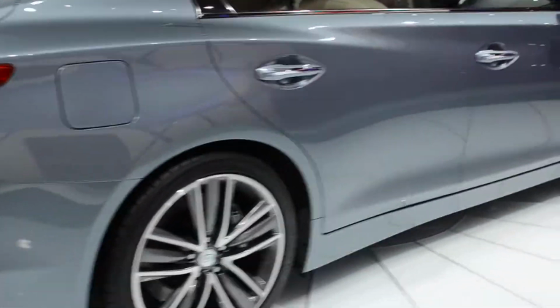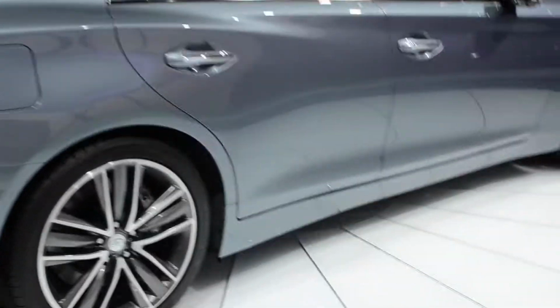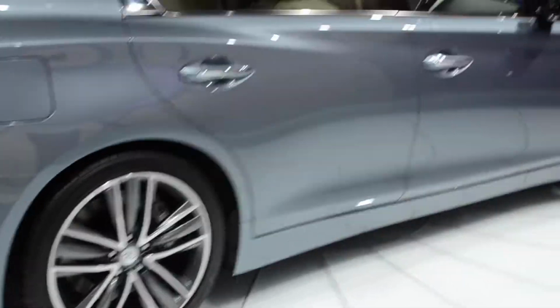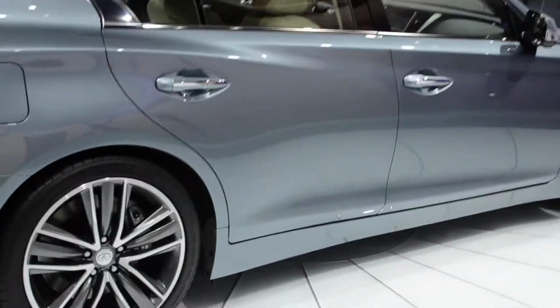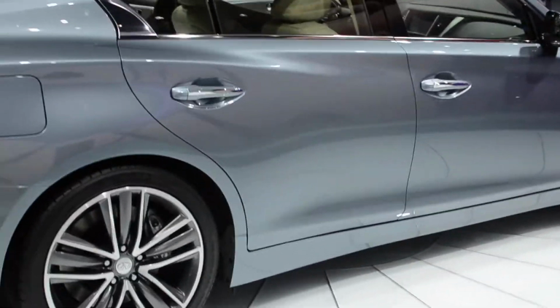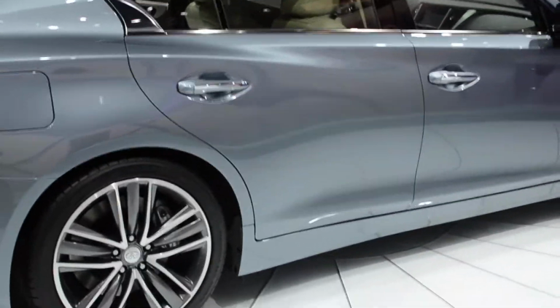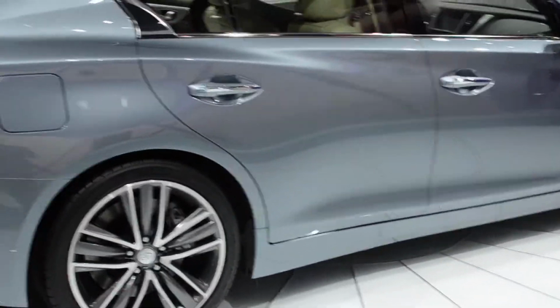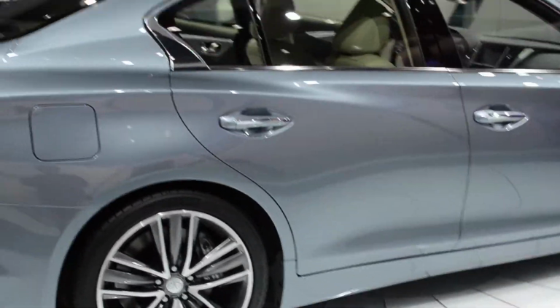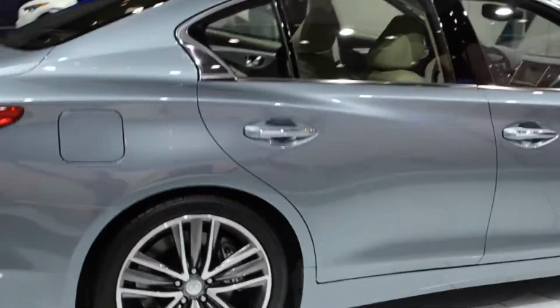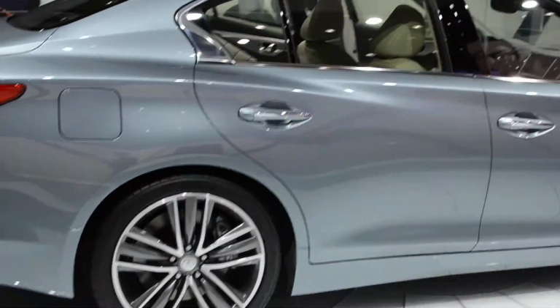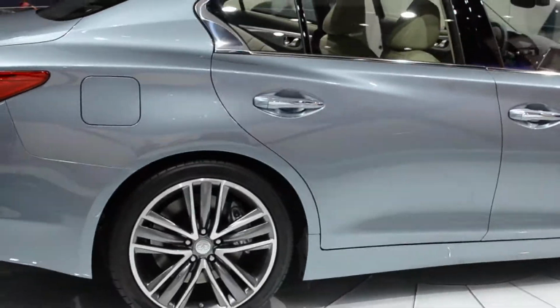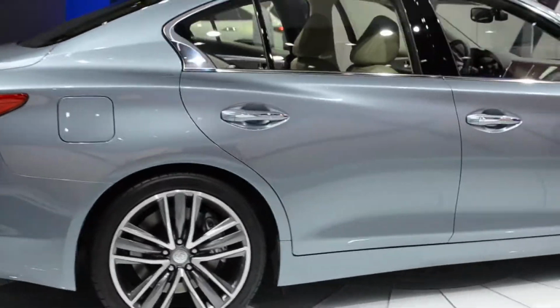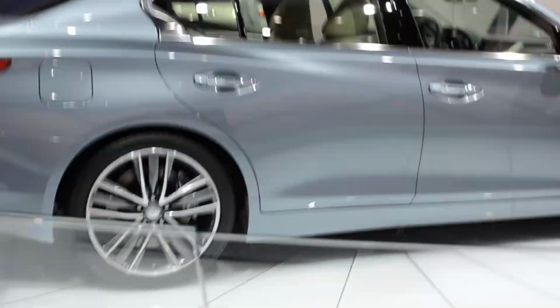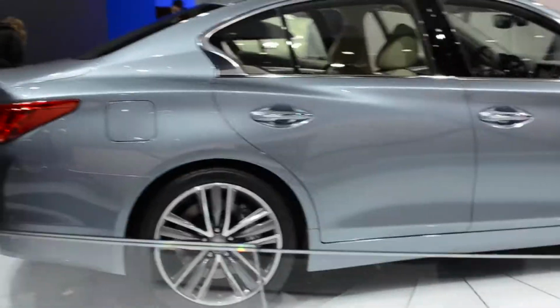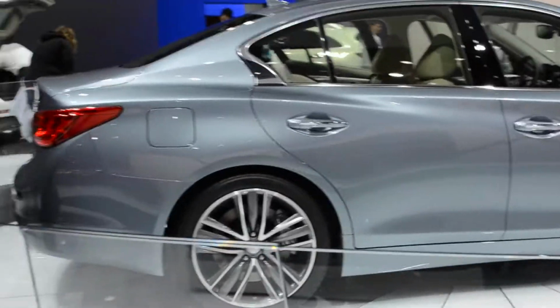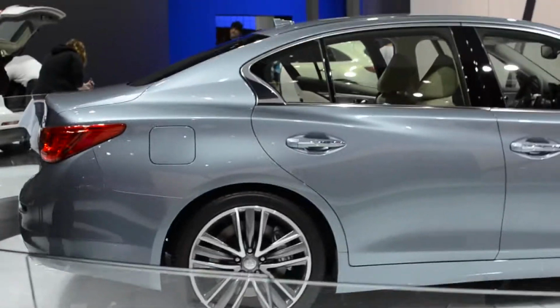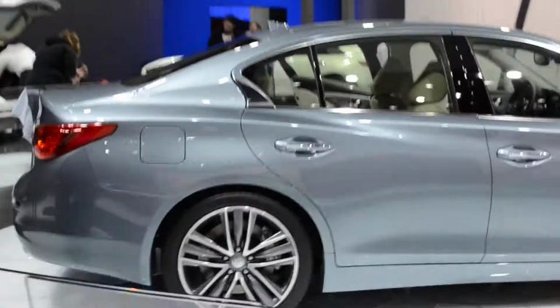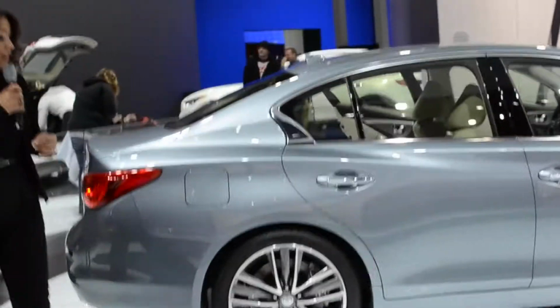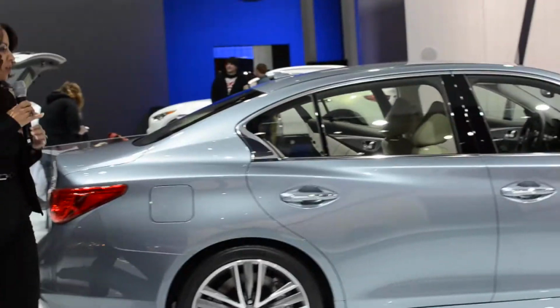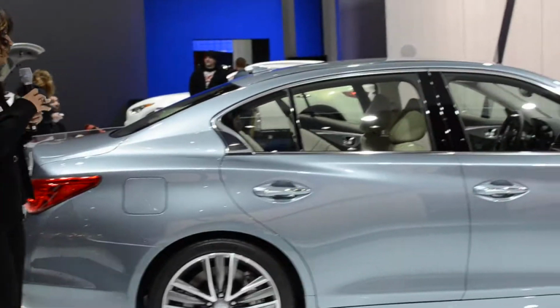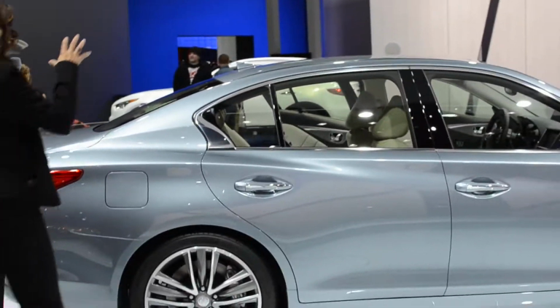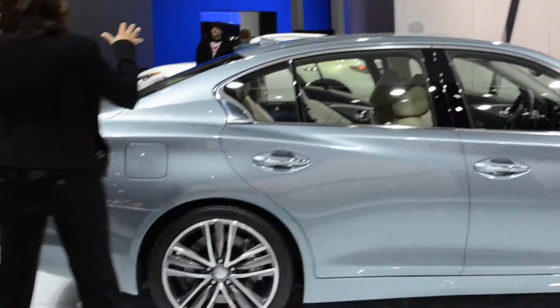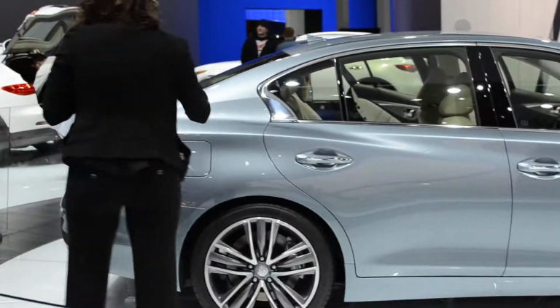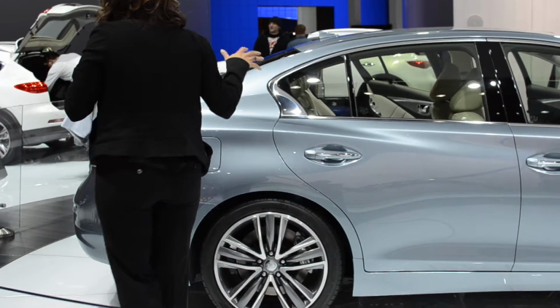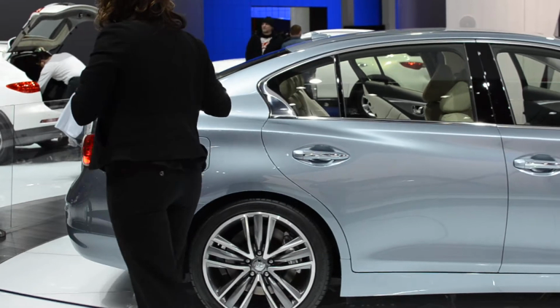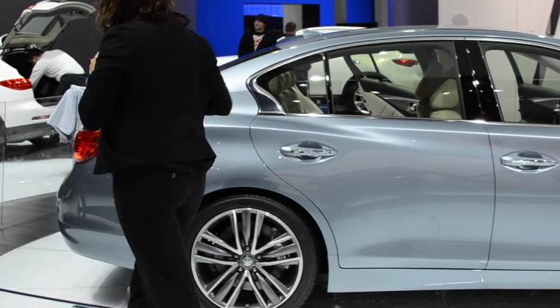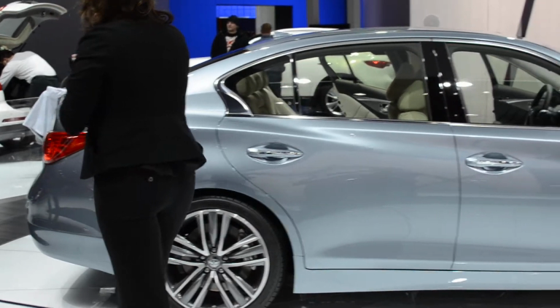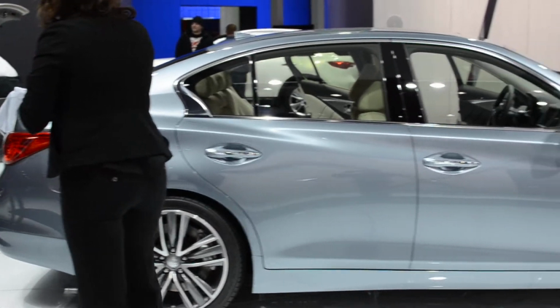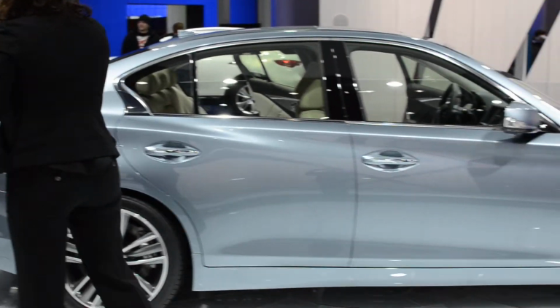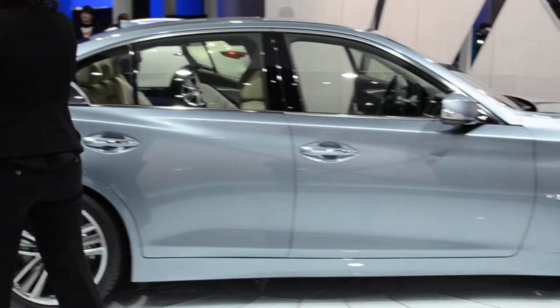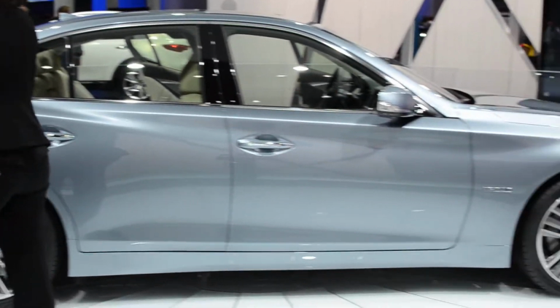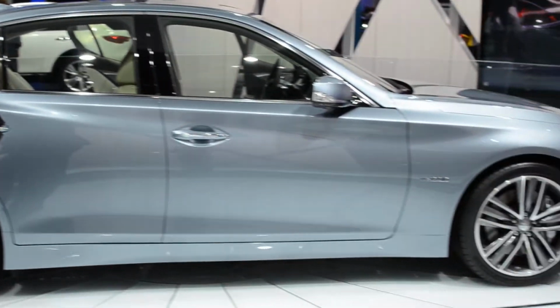Both will be available in all-wheel drive and sport. This vehicle sits a little longer and wider than its predecessor.